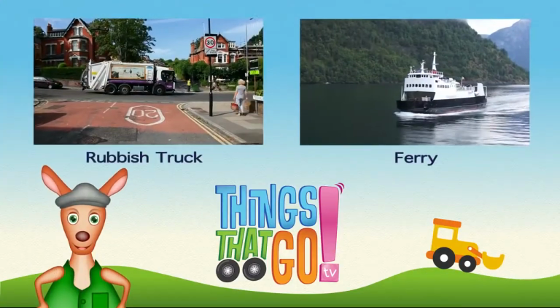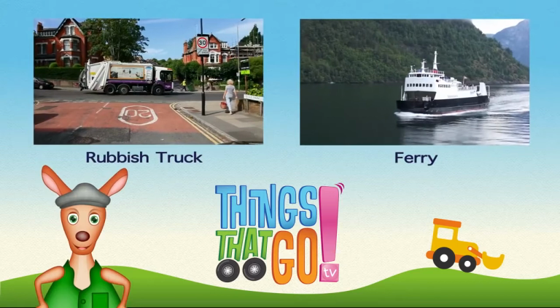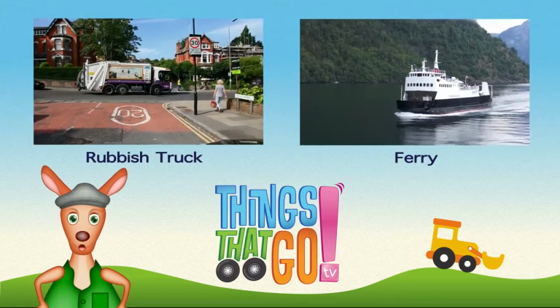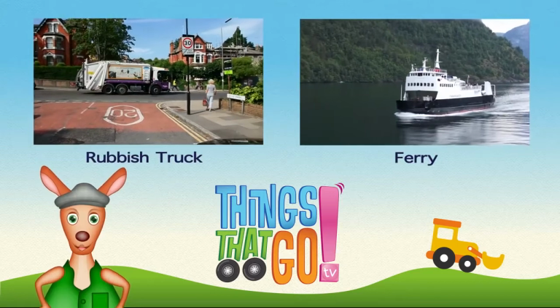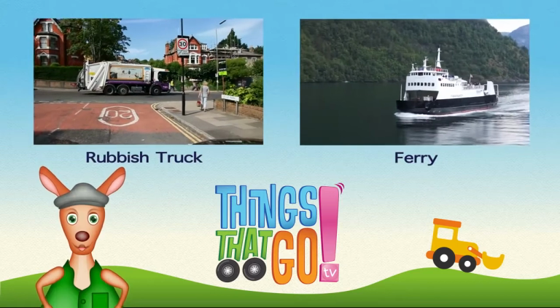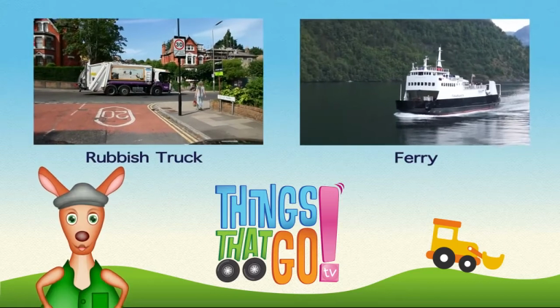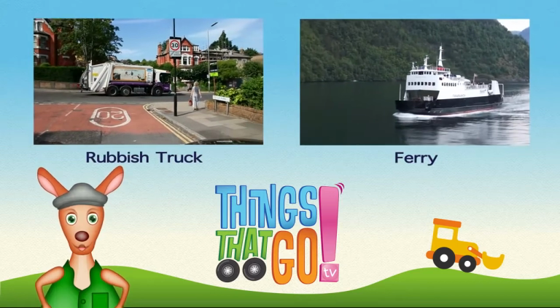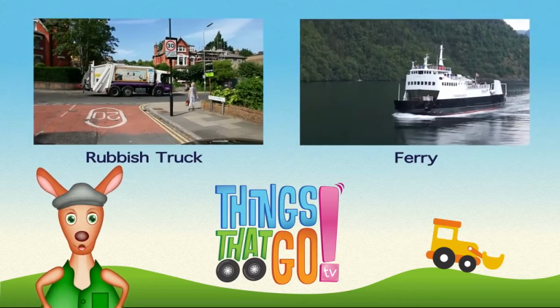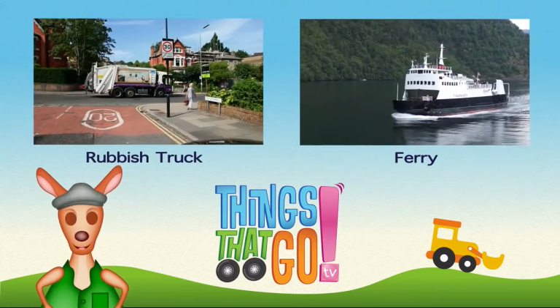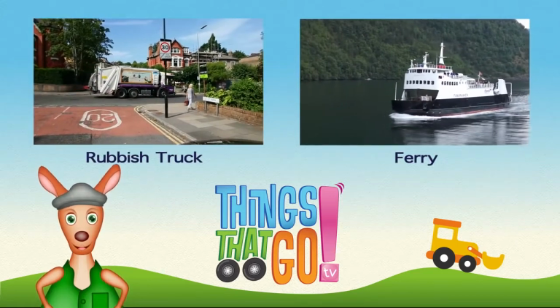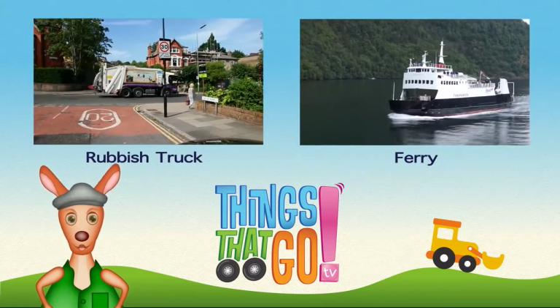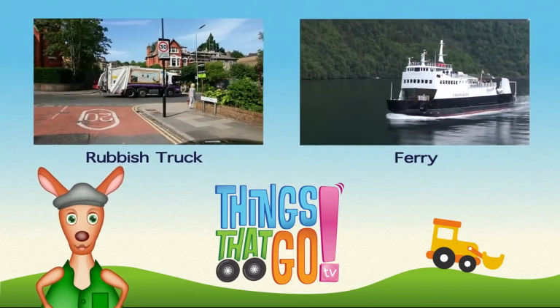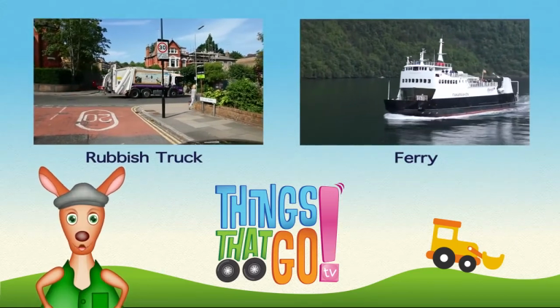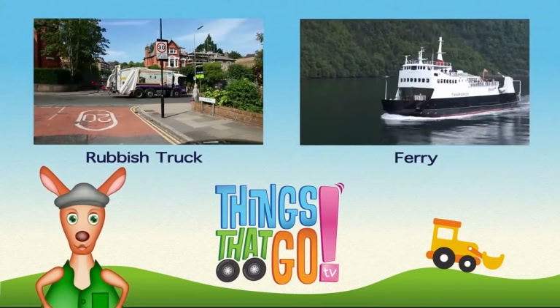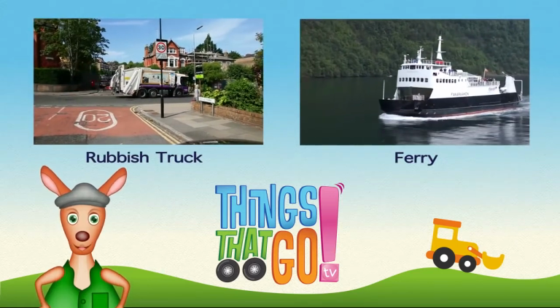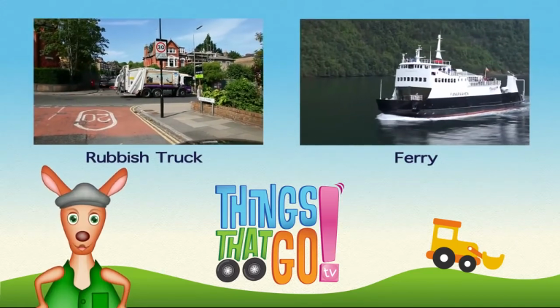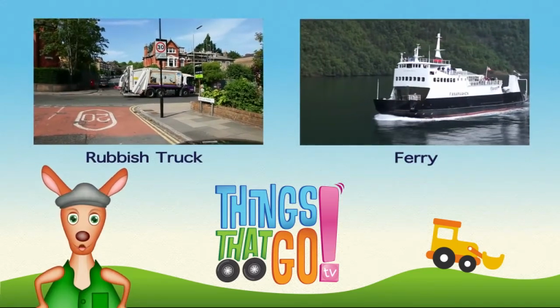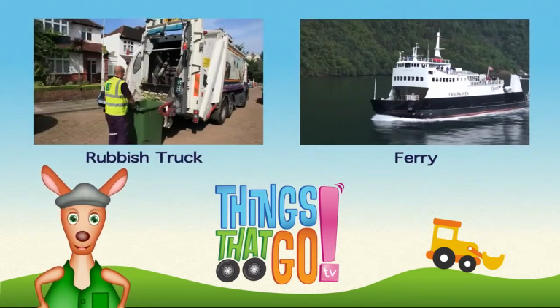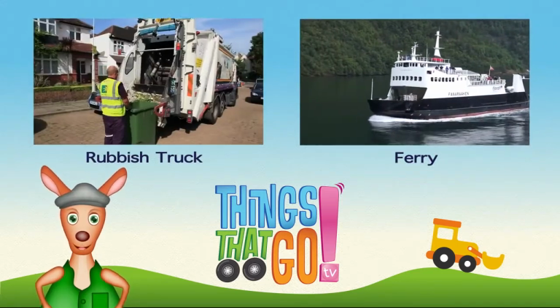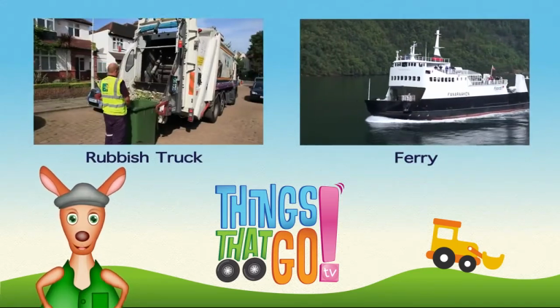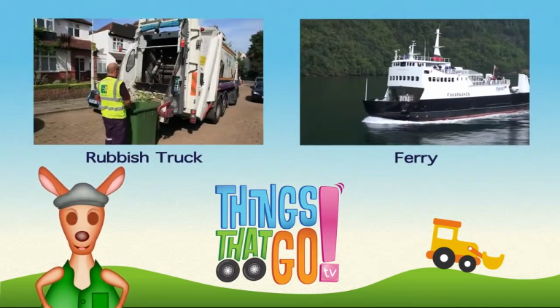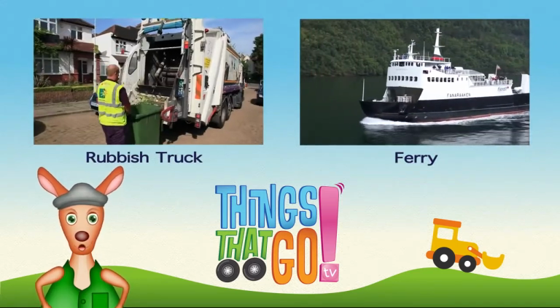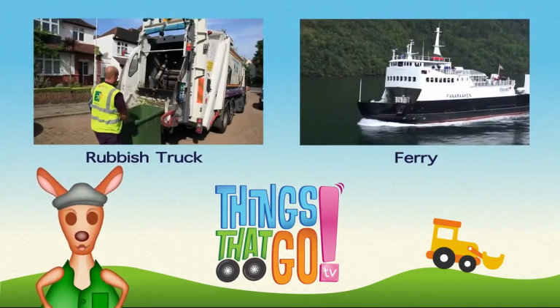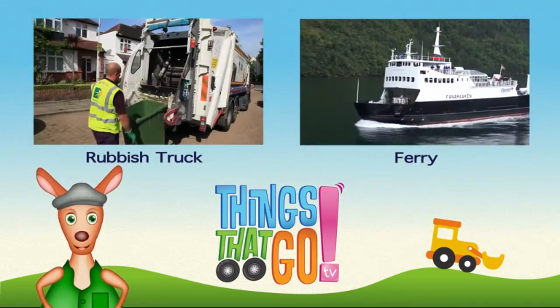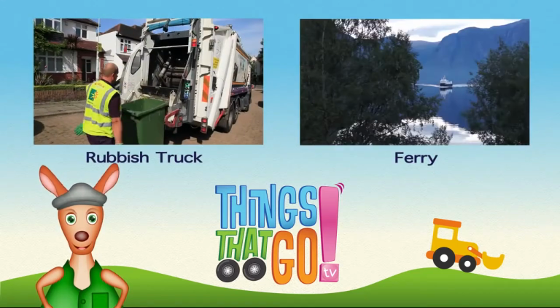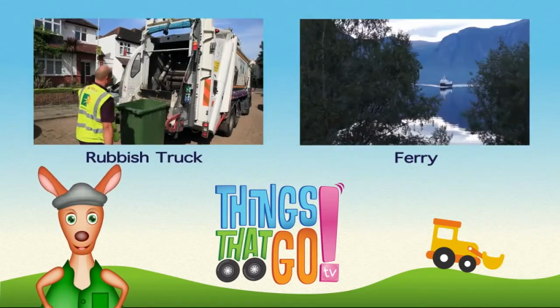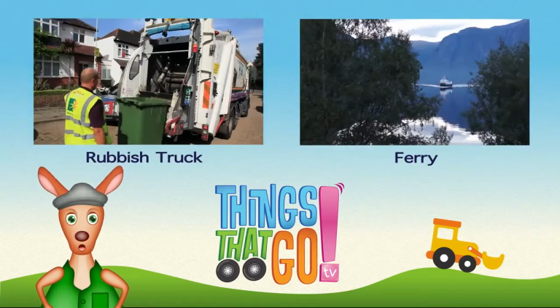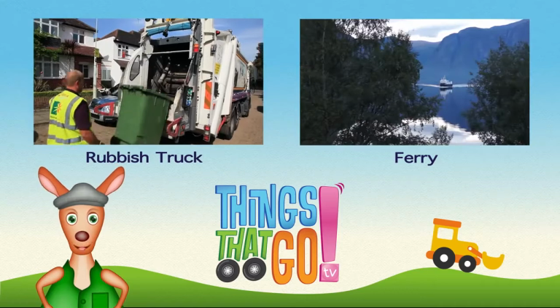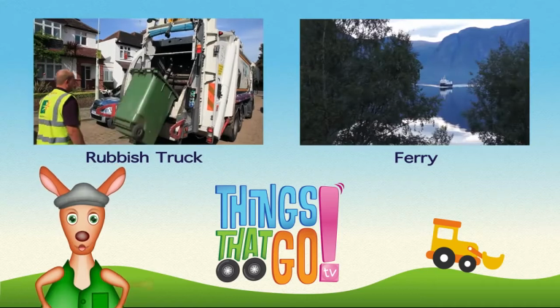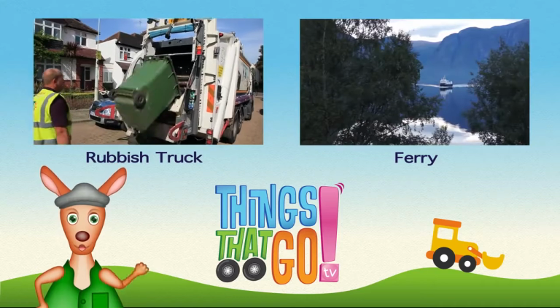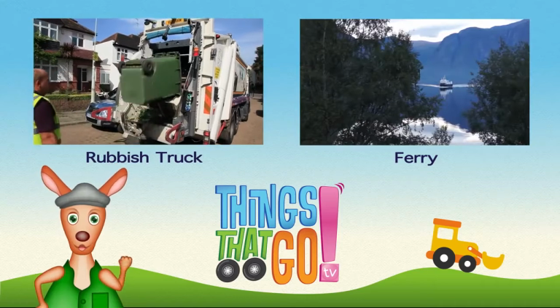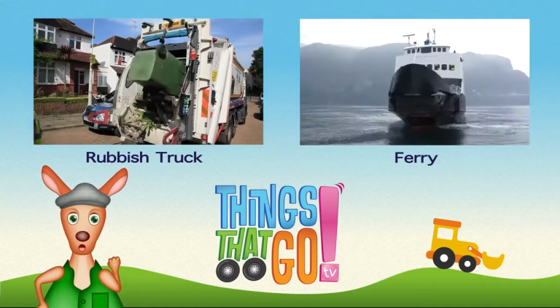To see more things that go, click on the videos above, and don't forget to subscribe!